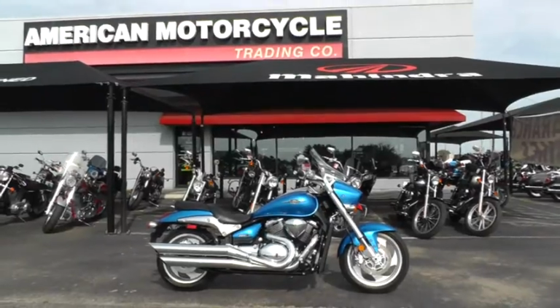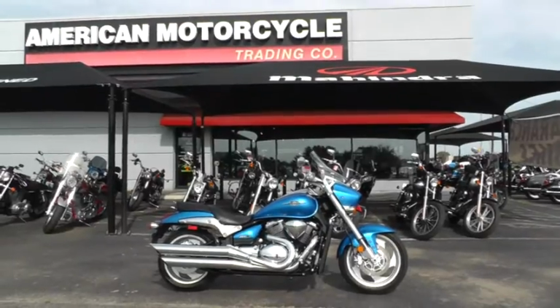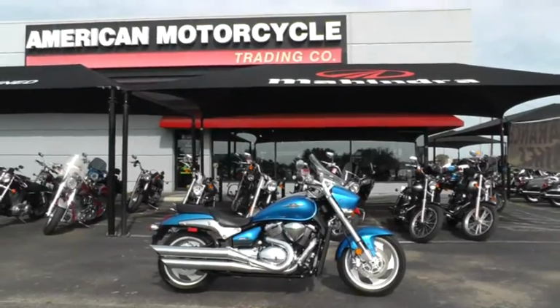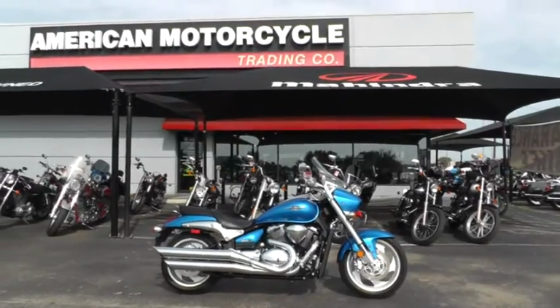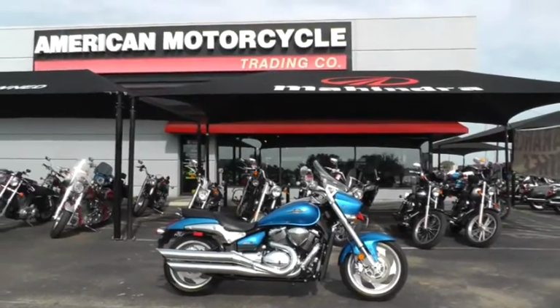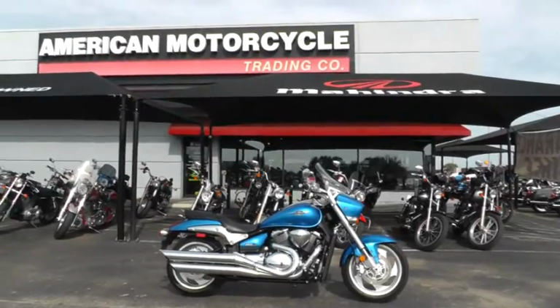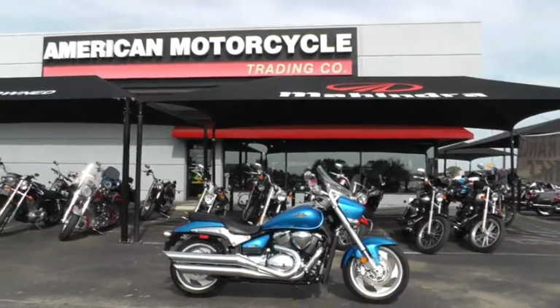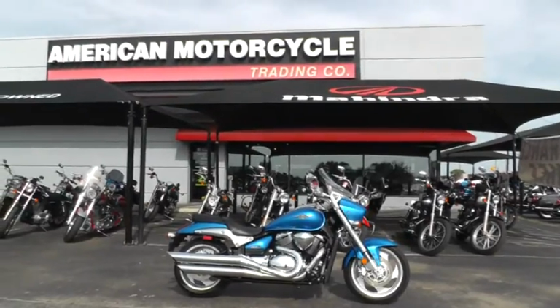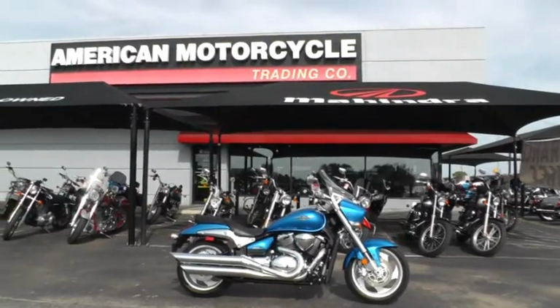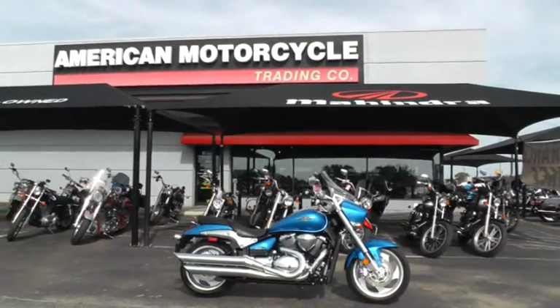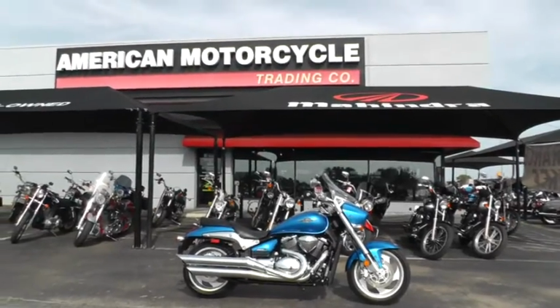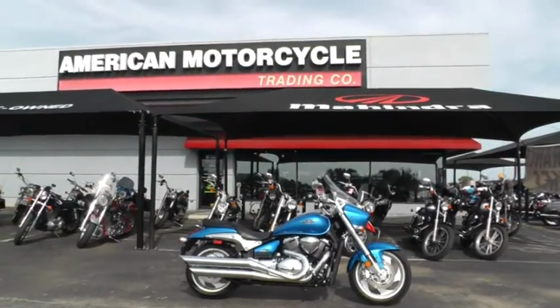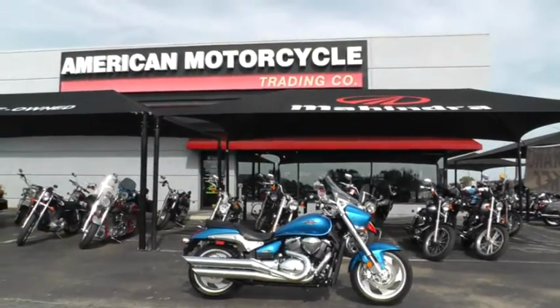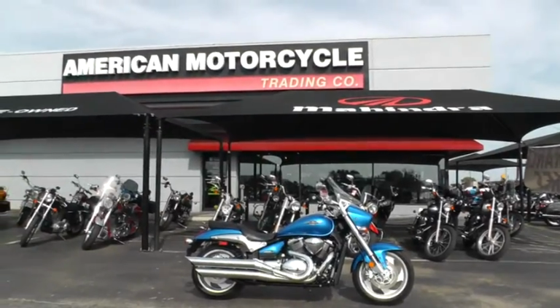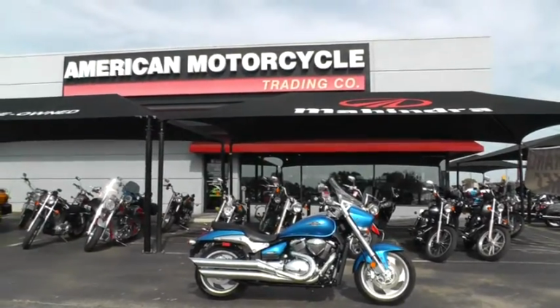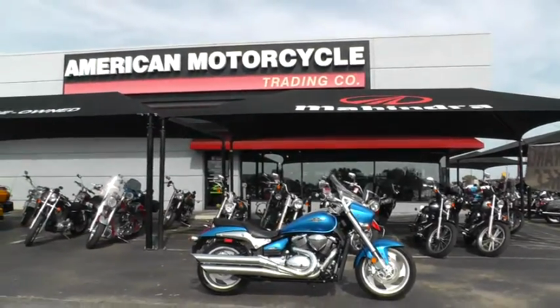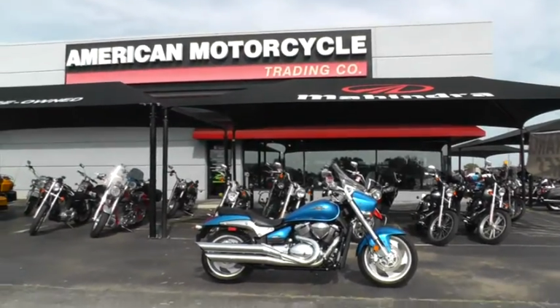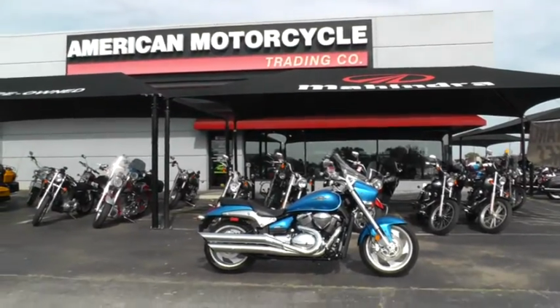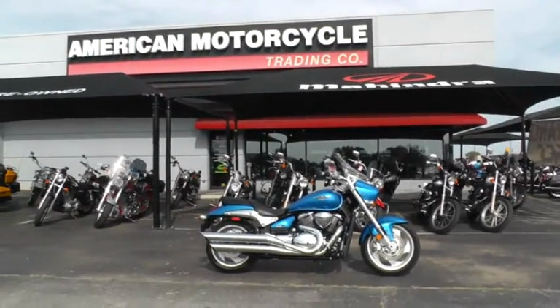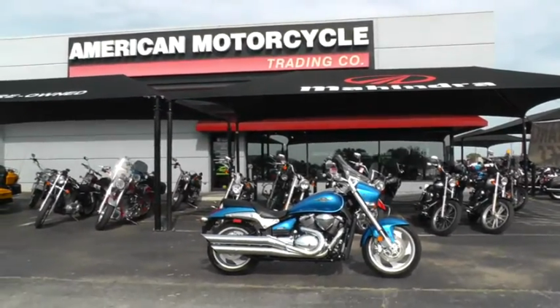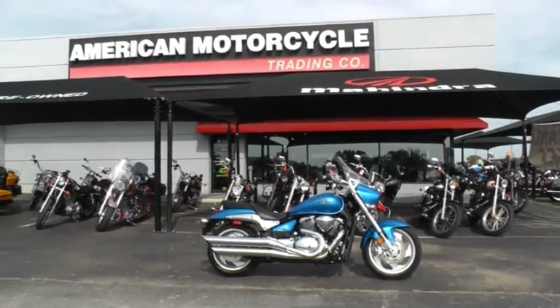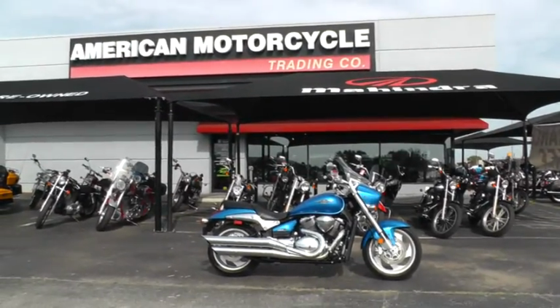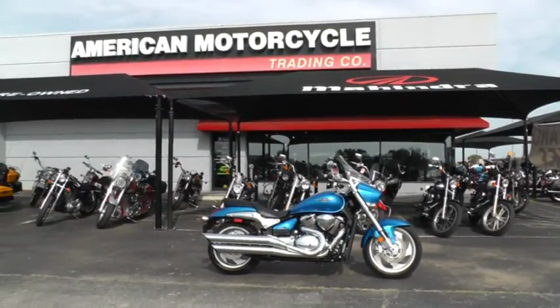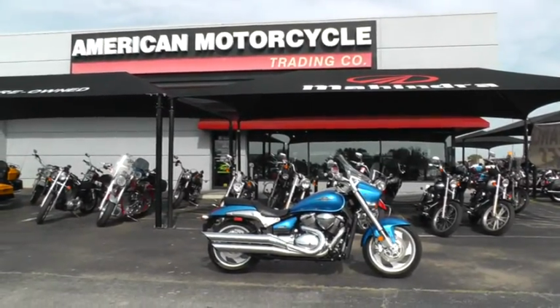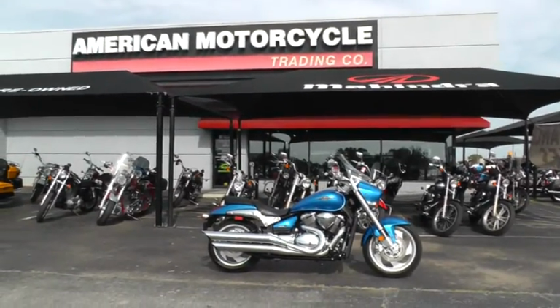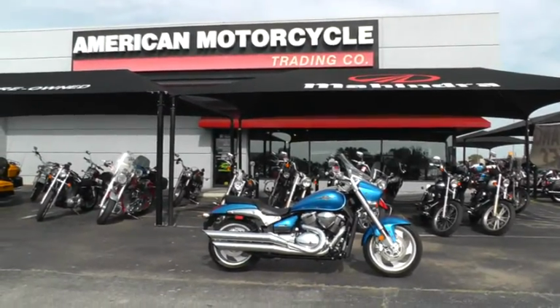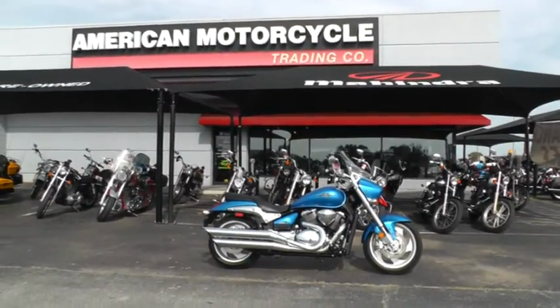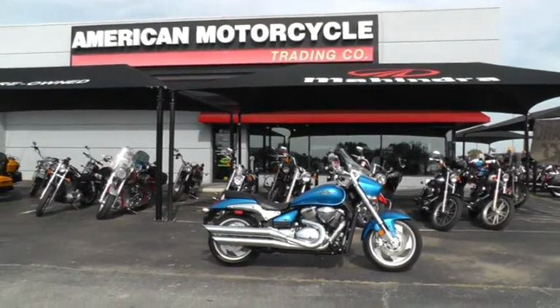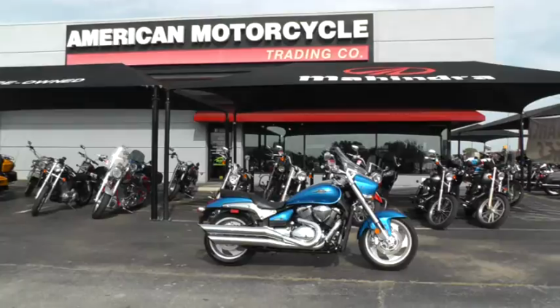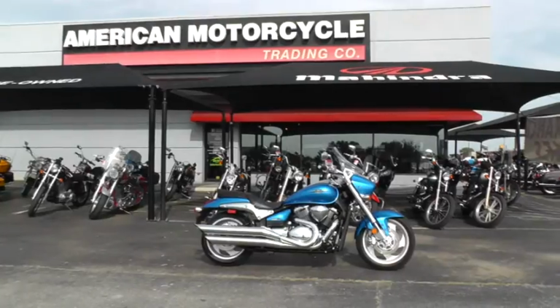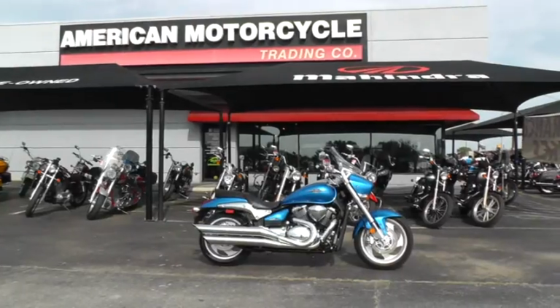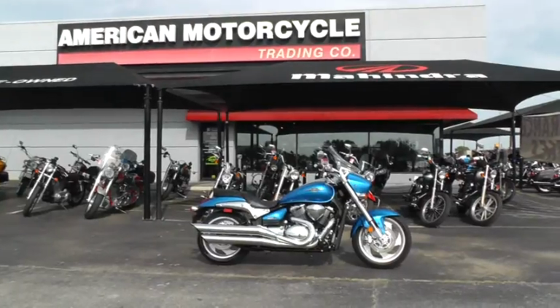All right, well this is Geno with American Motorcycle Trading Company in Arlington, Texas. Thanks for looking.